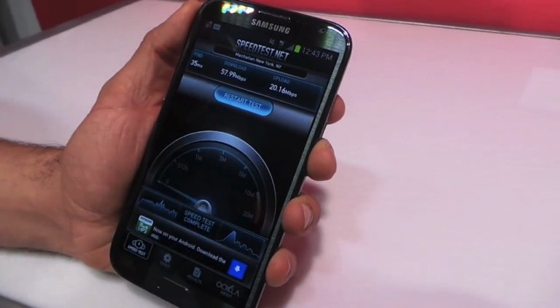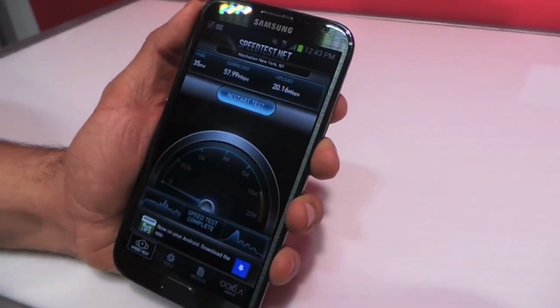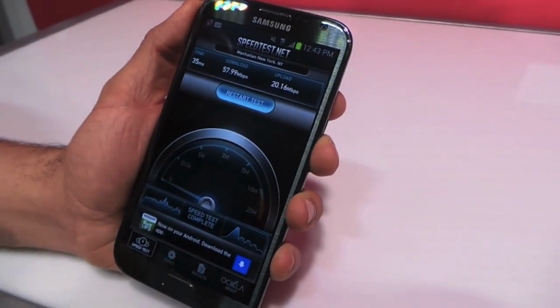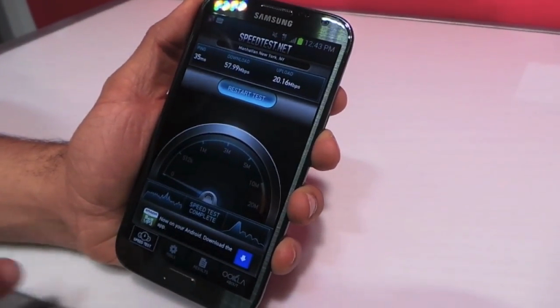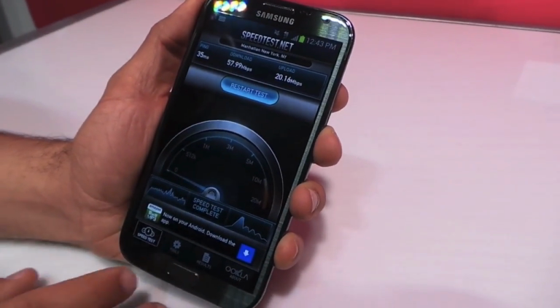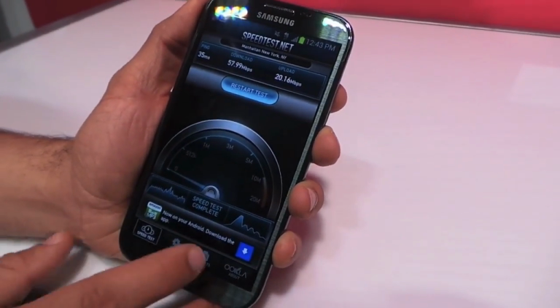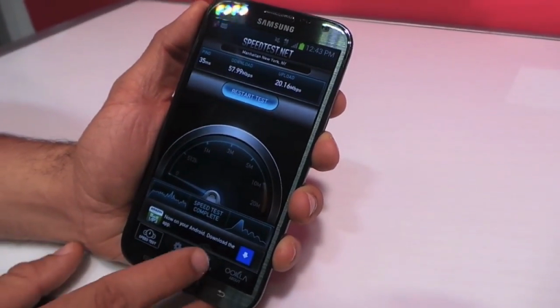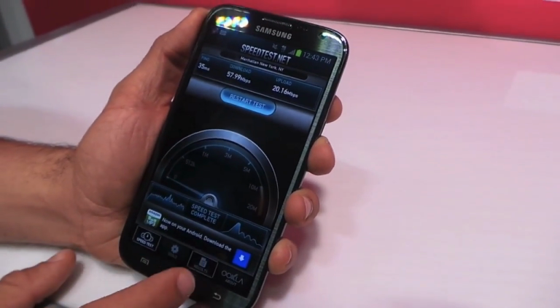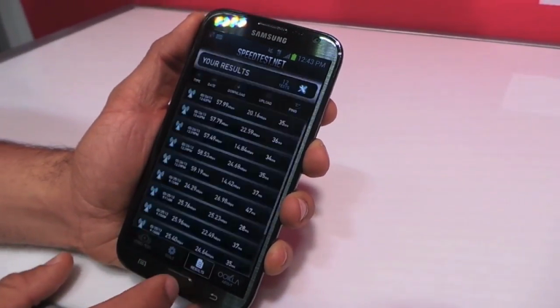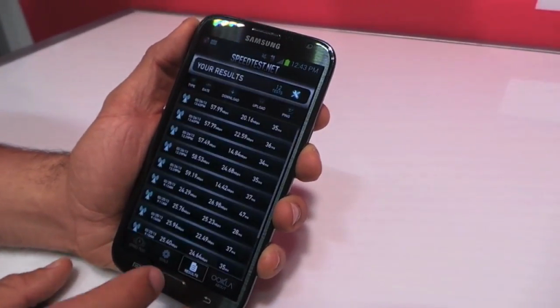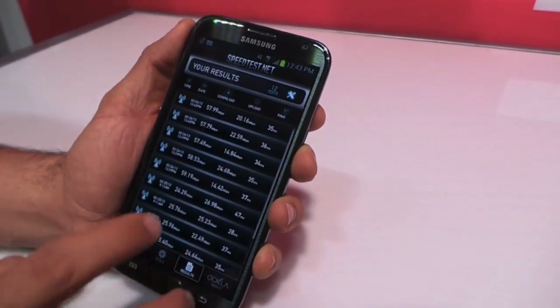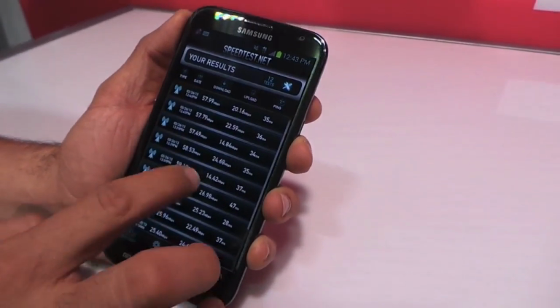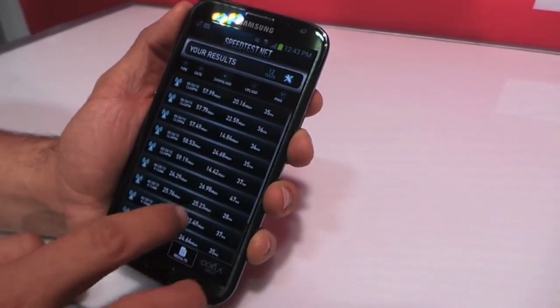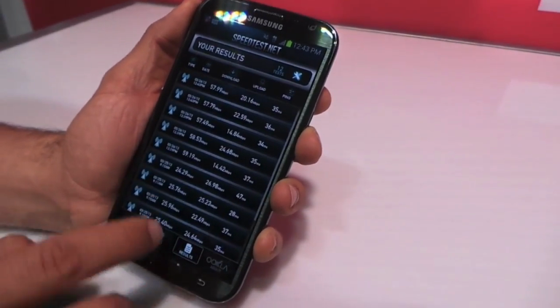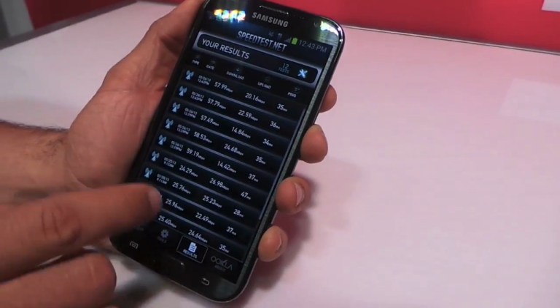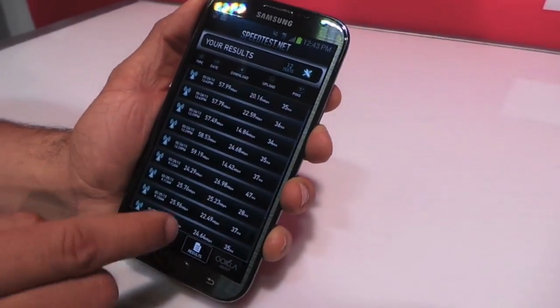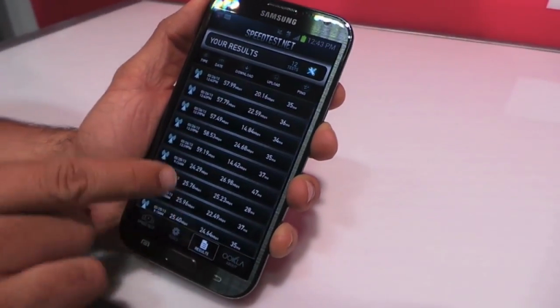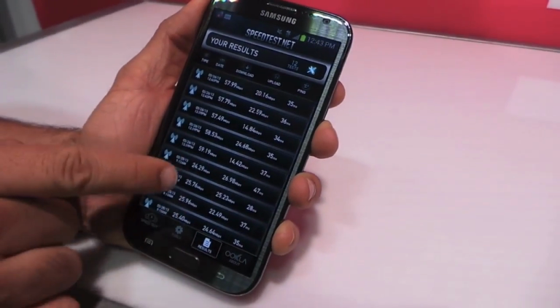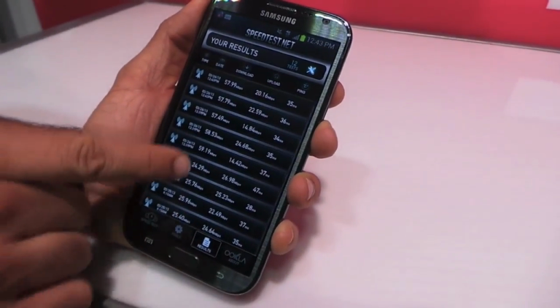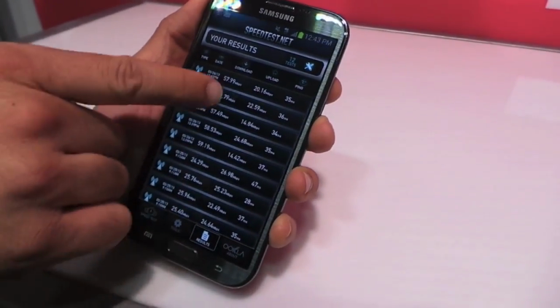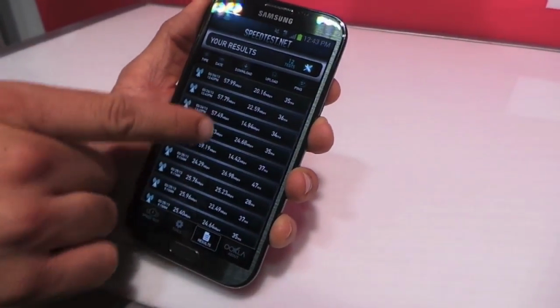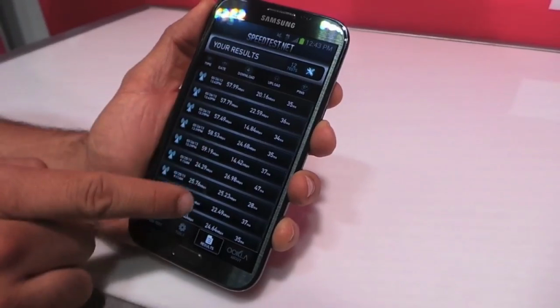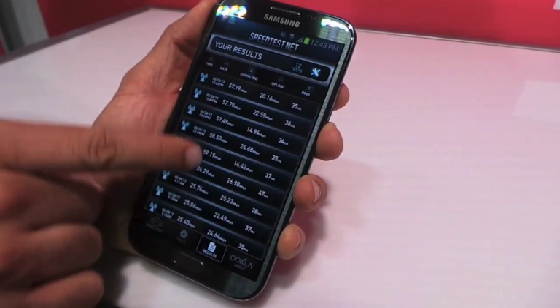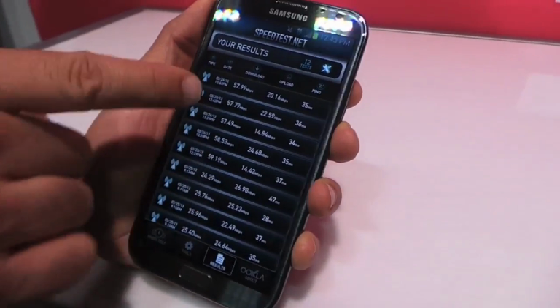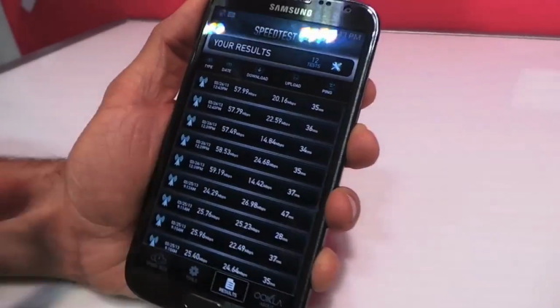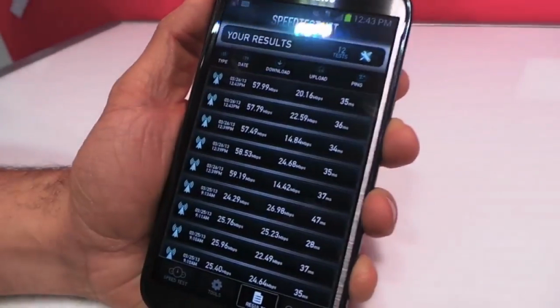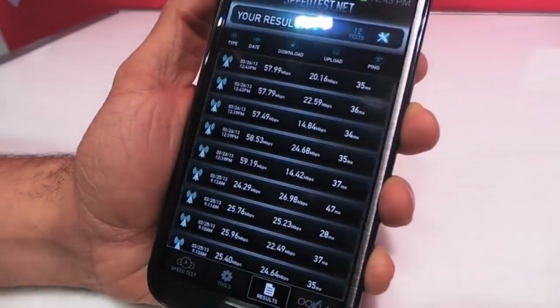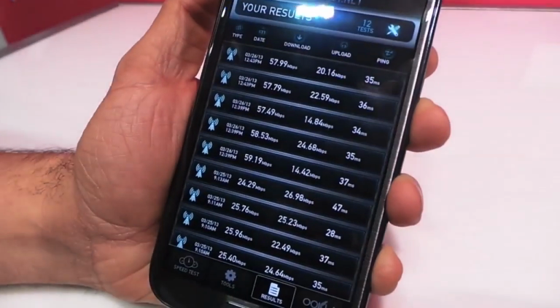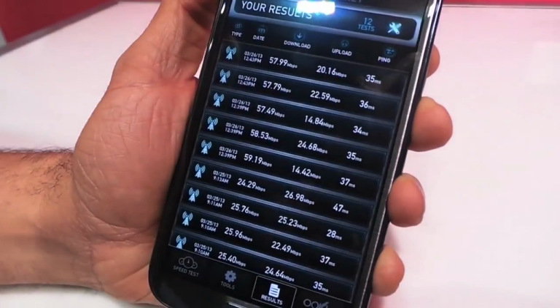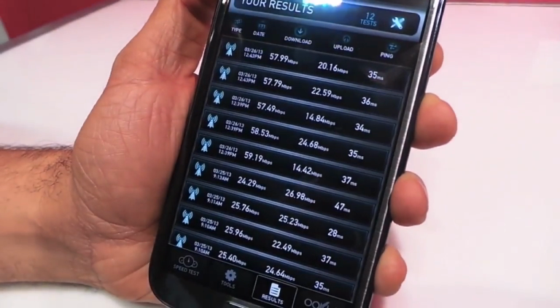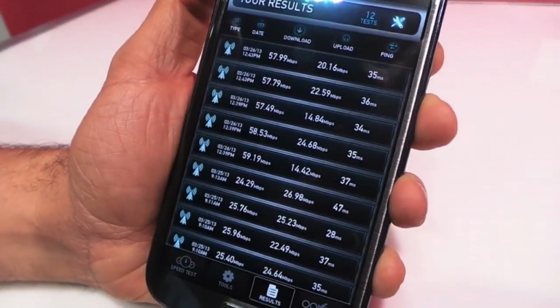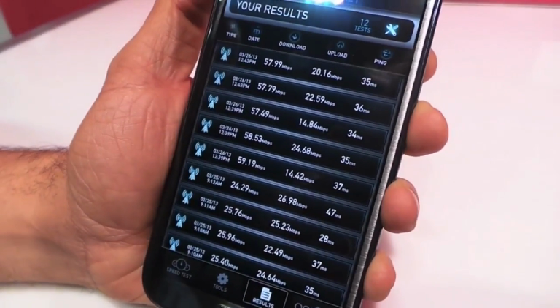Yeah, indeed. We're getting somewhere around 20. I'll show you some of the results — most of our upload speeds have been somewhere around 26. Awesome.